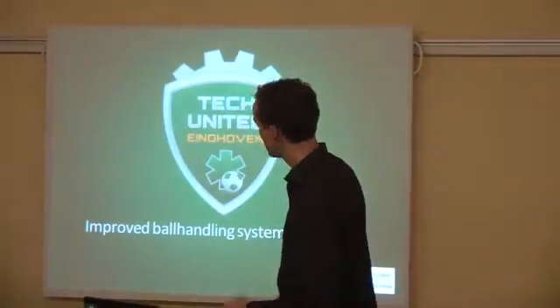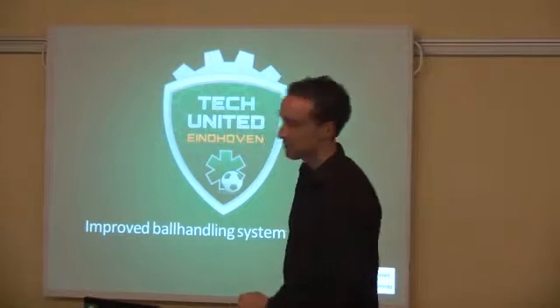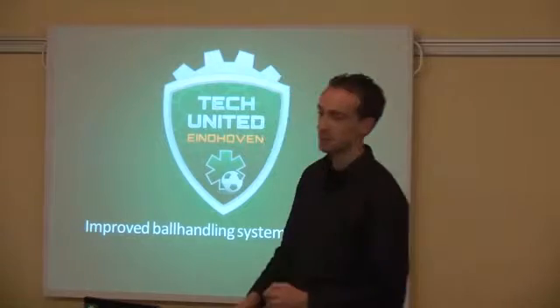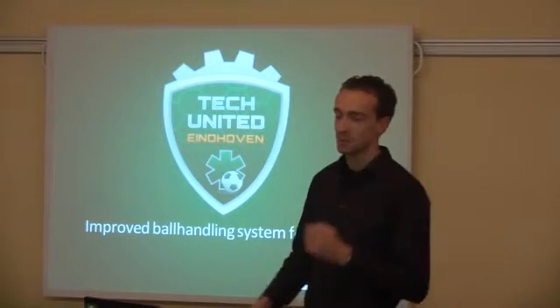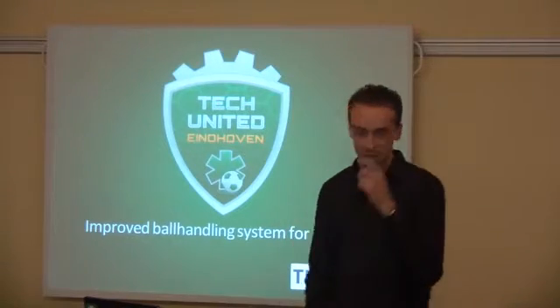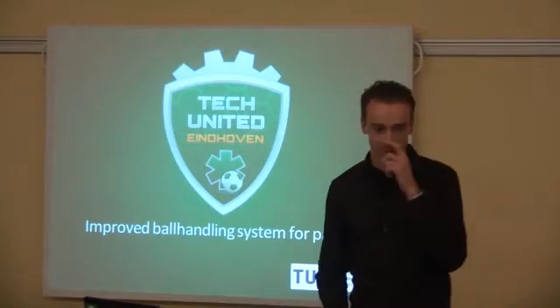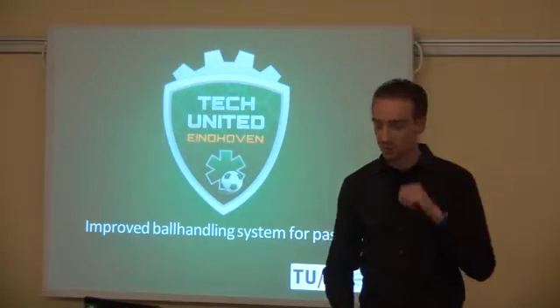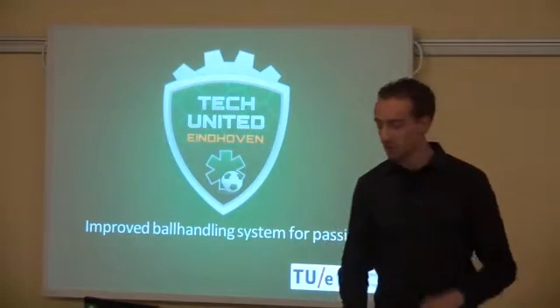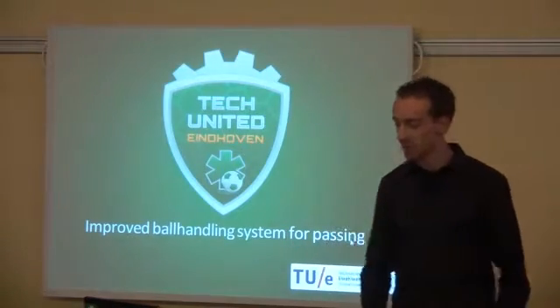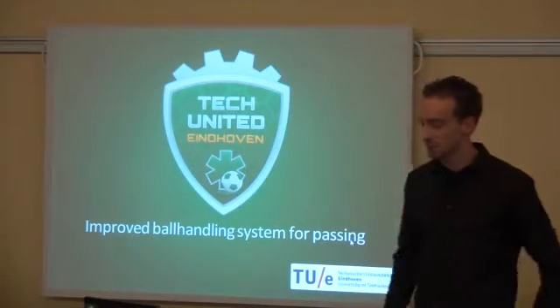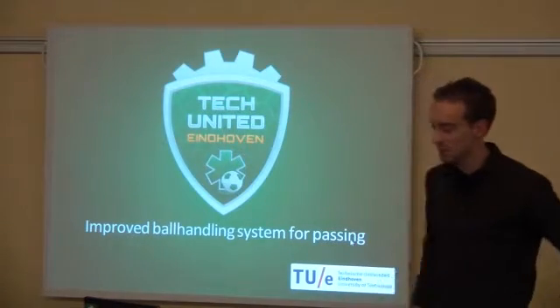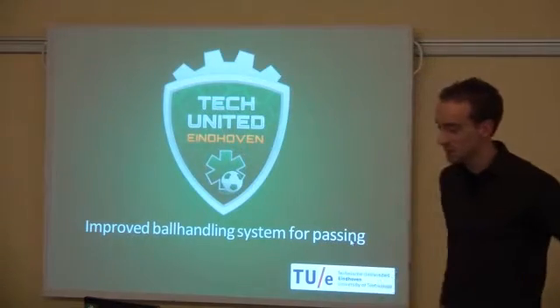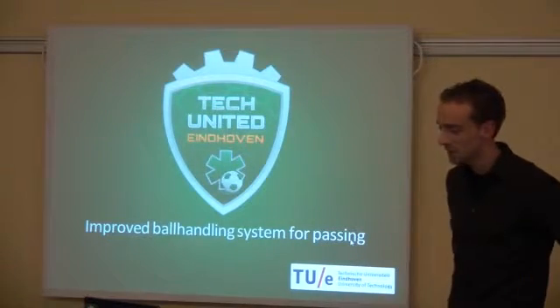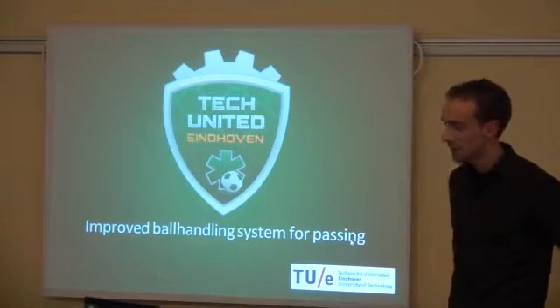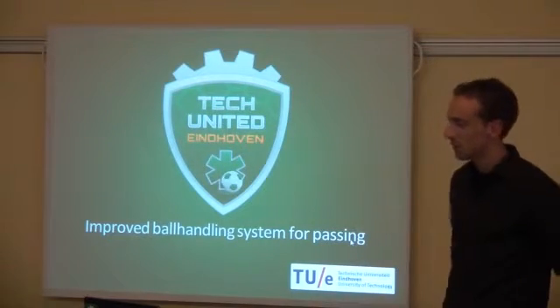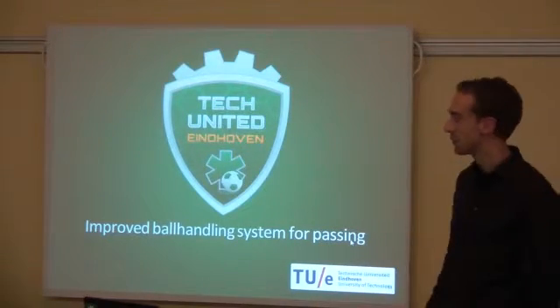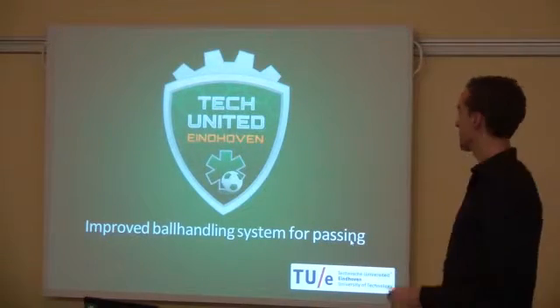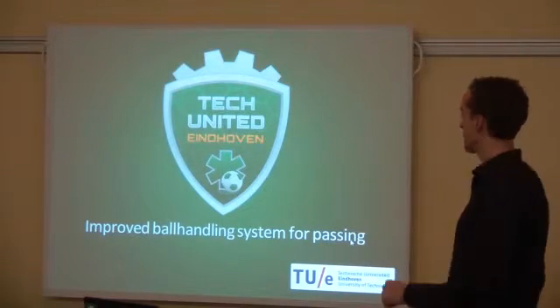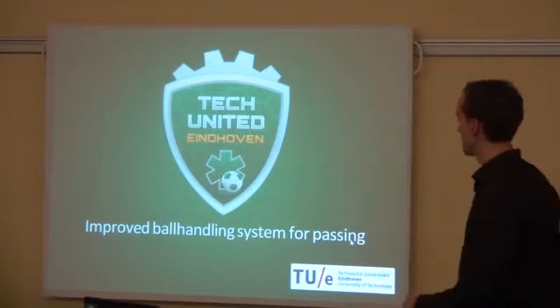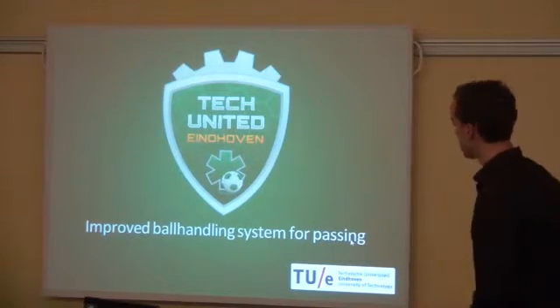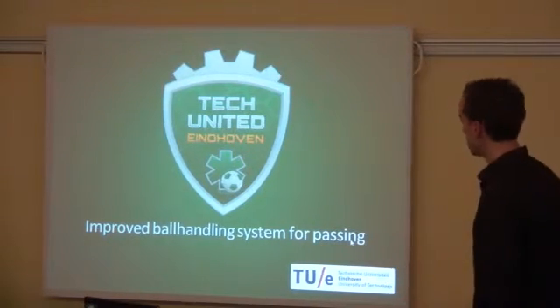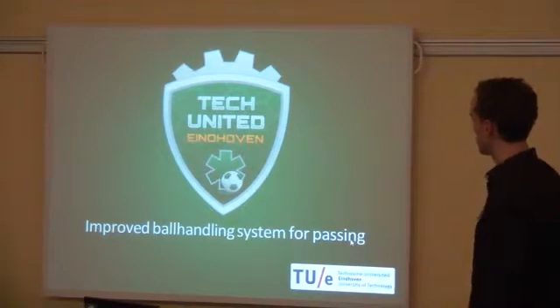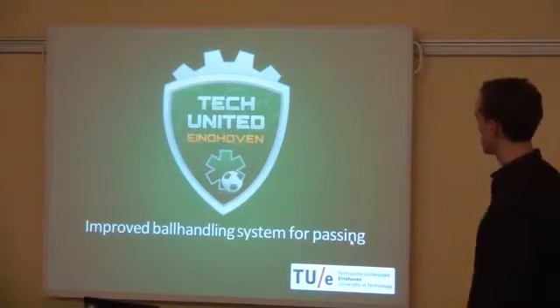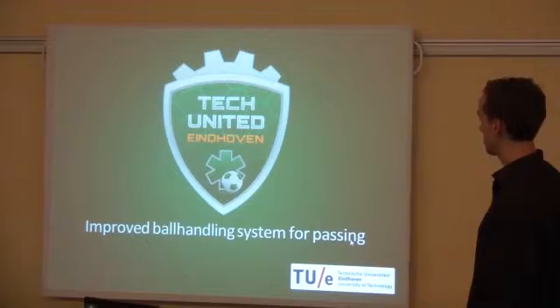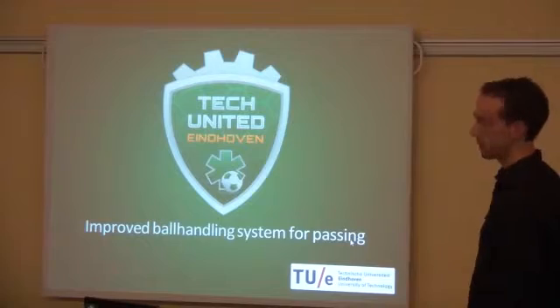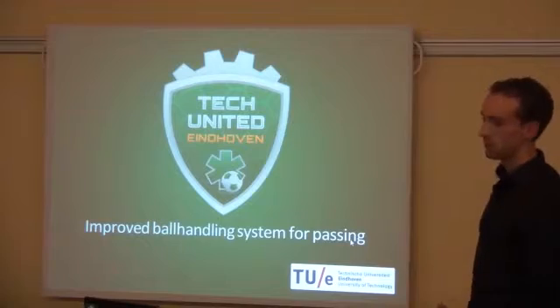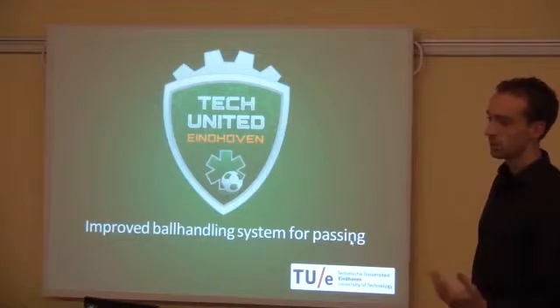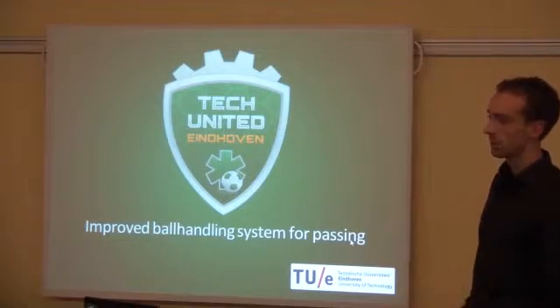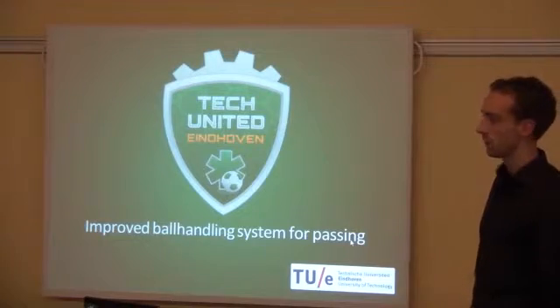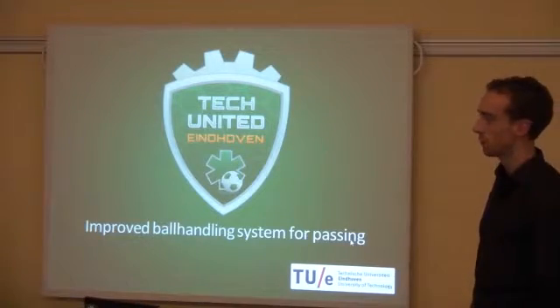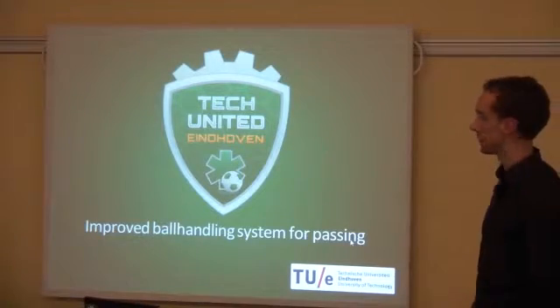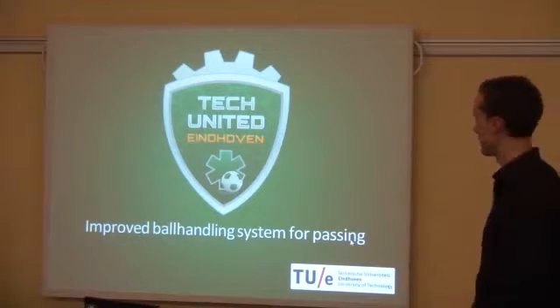We are ready for our next presentation, which is about our improved ball handling system, especially for fastballs.